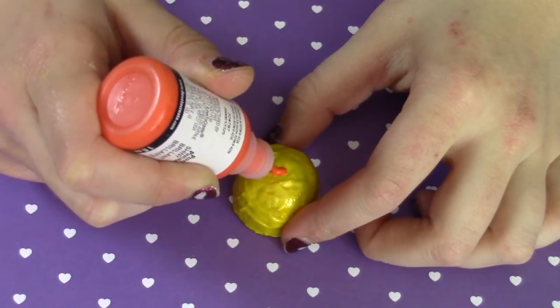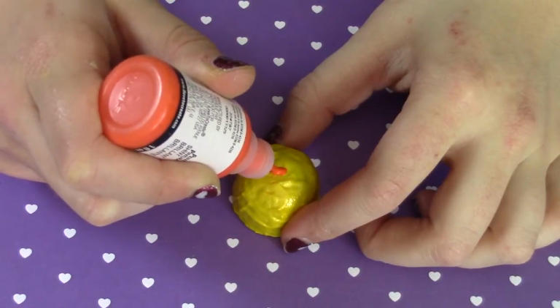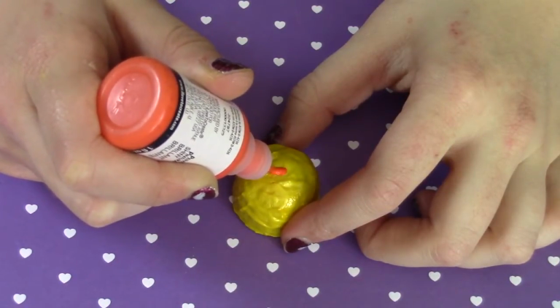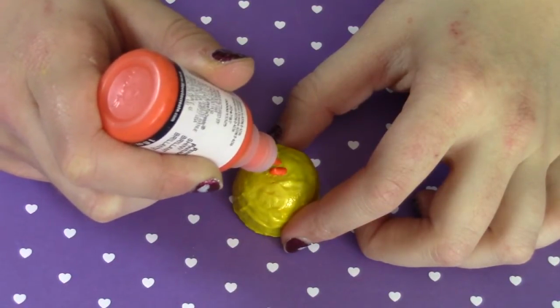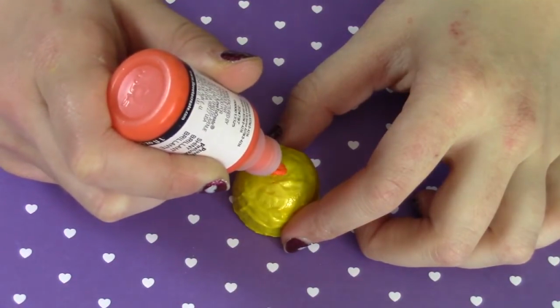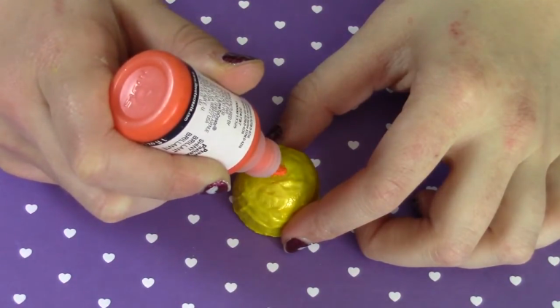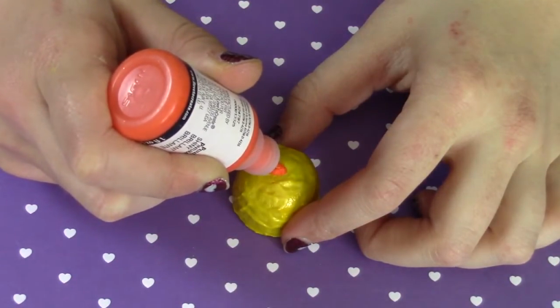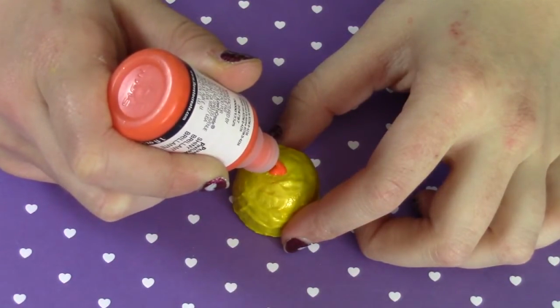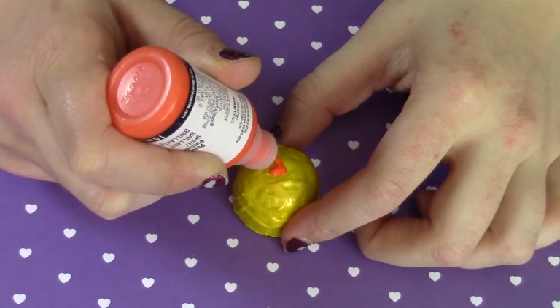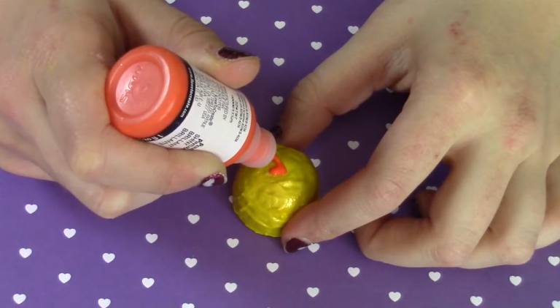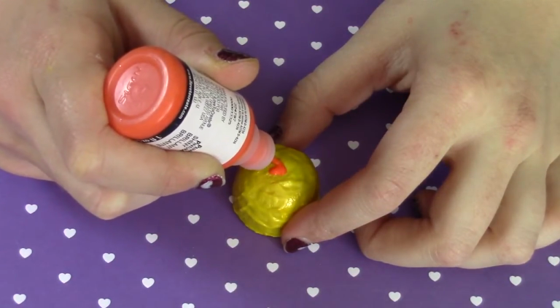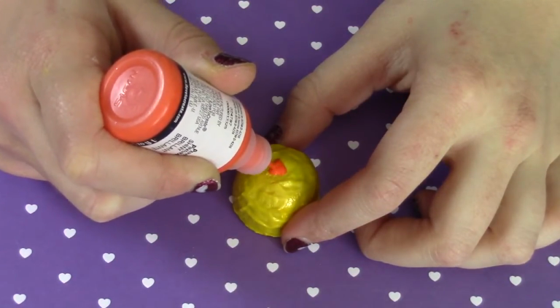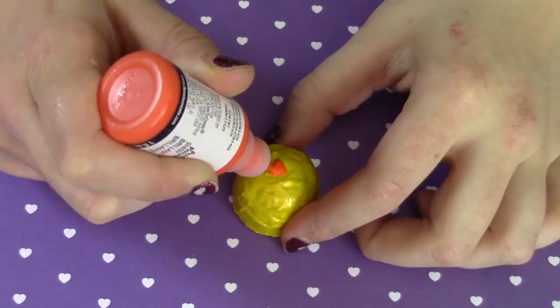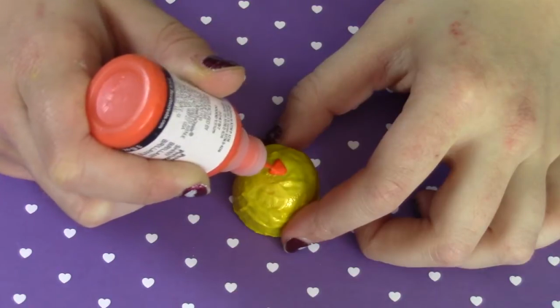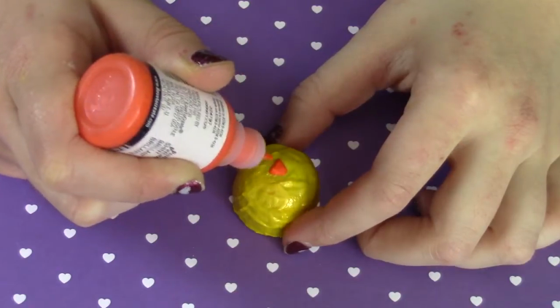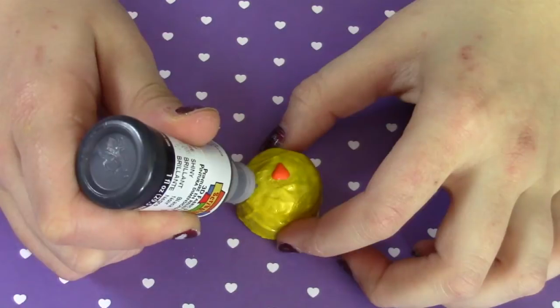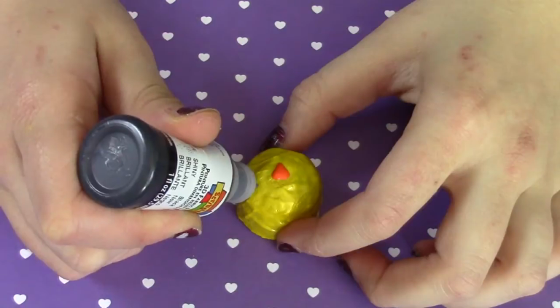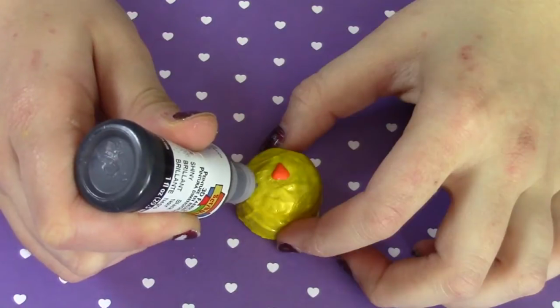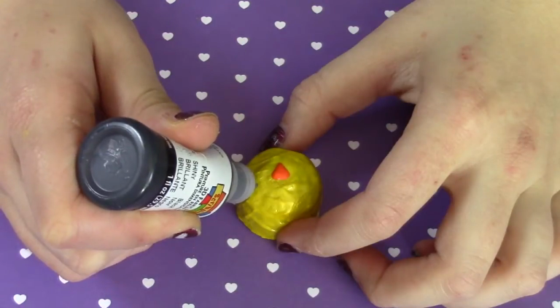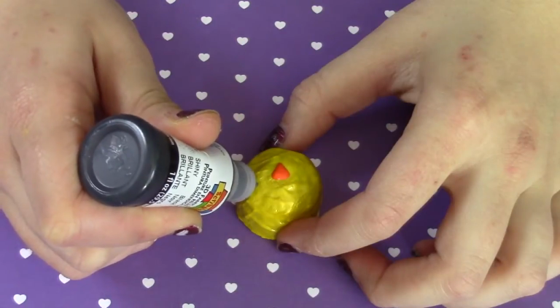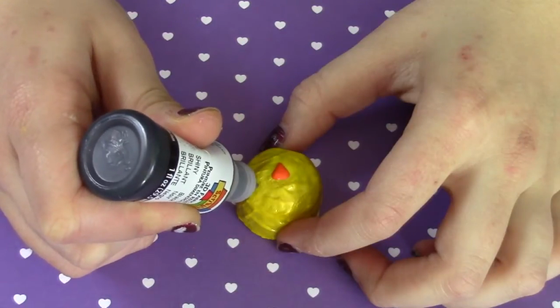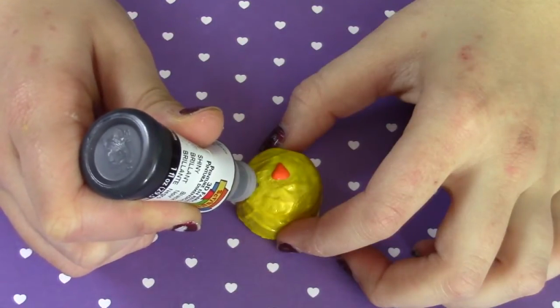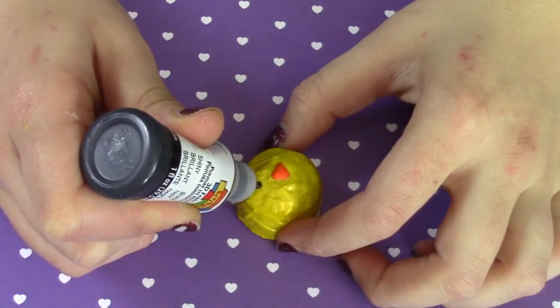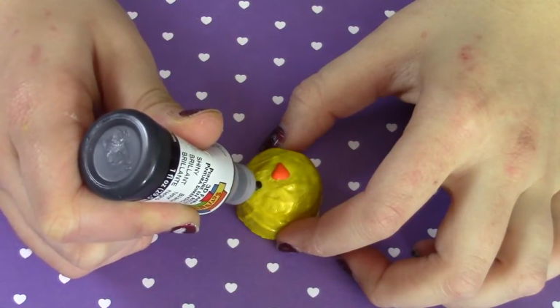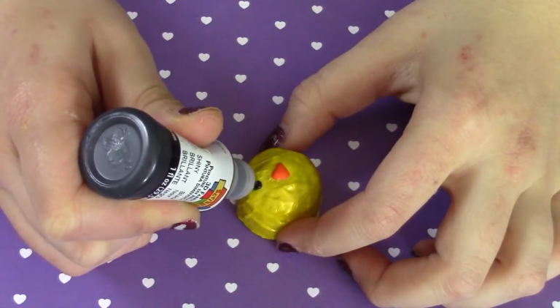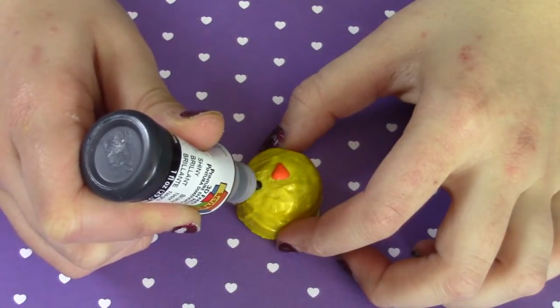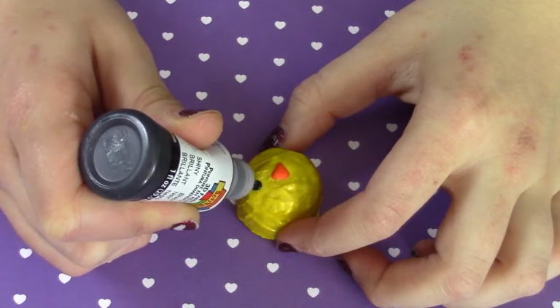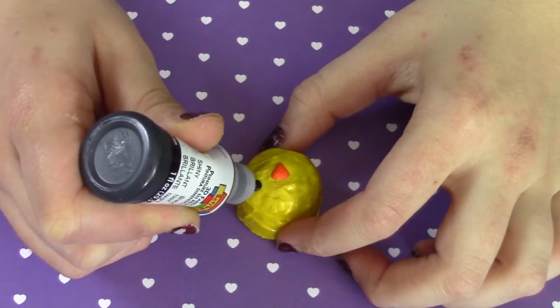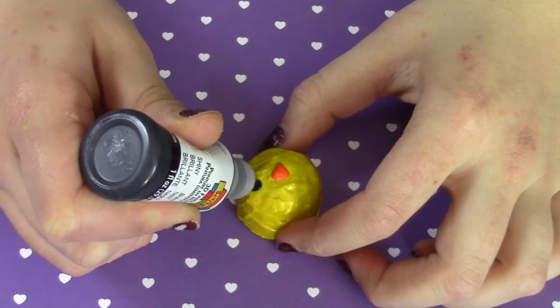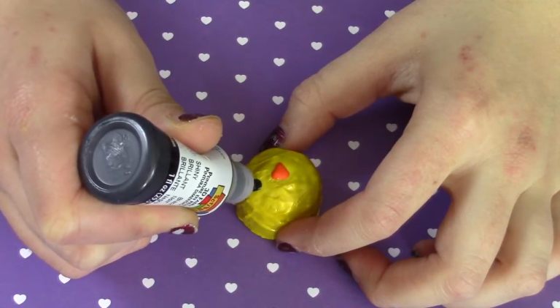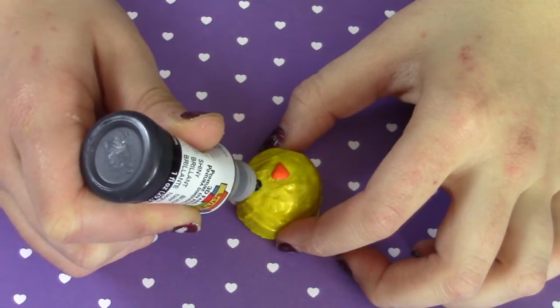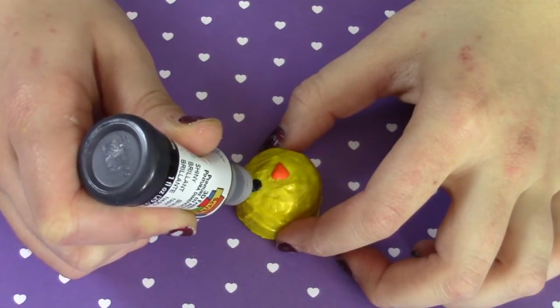Then I'm going to grab my orange fabric paint and paint on a little triangle for the beak, and two dots of black for the eyes.